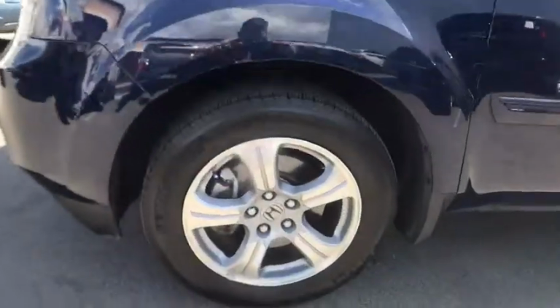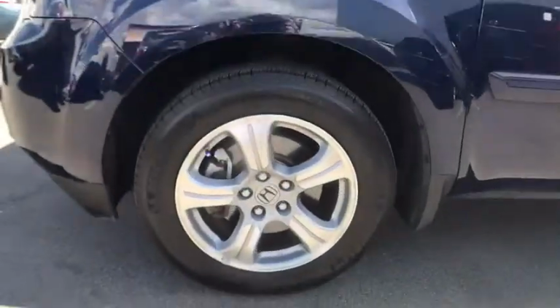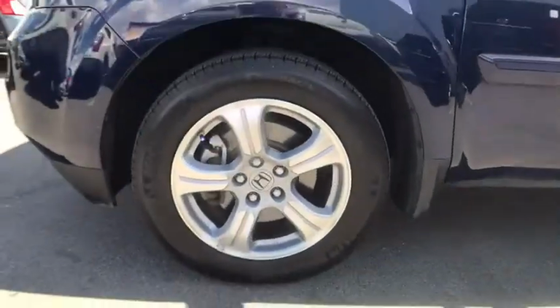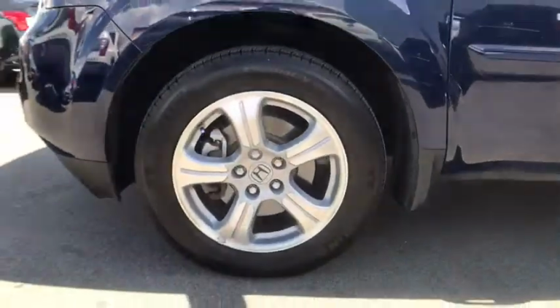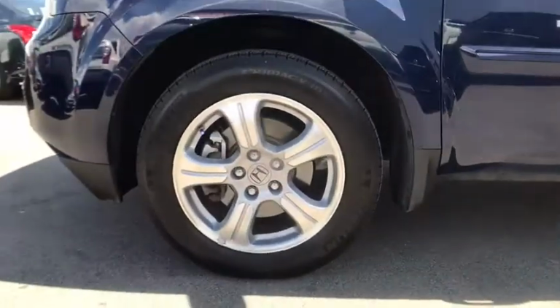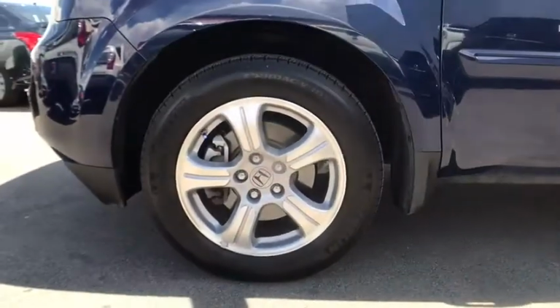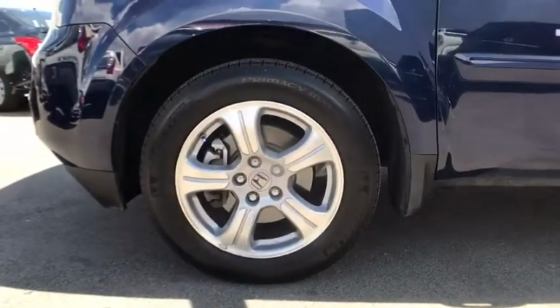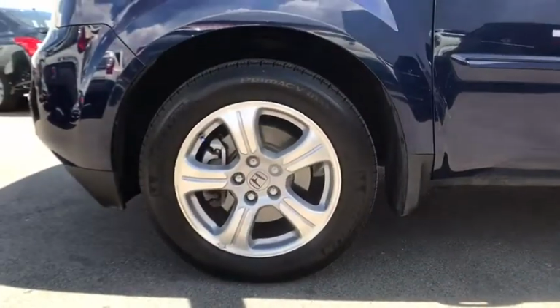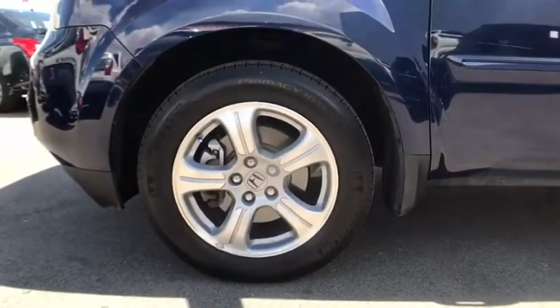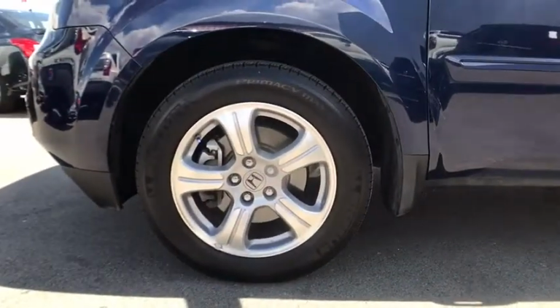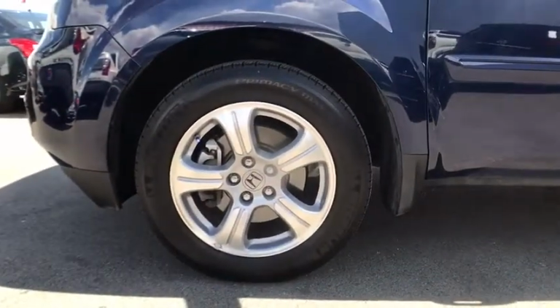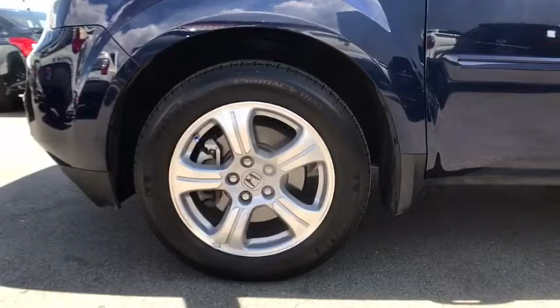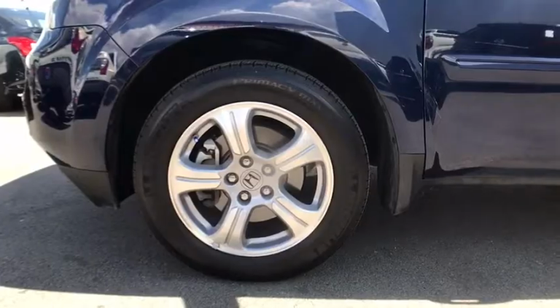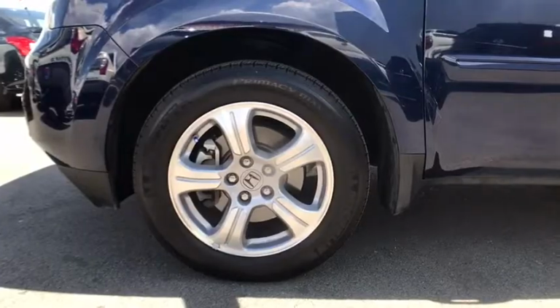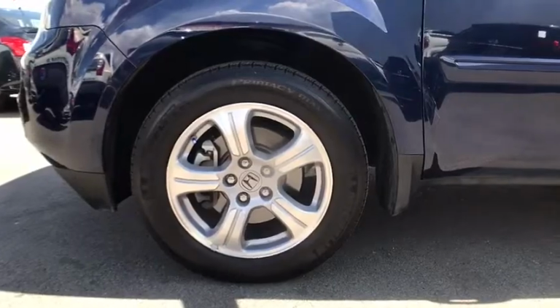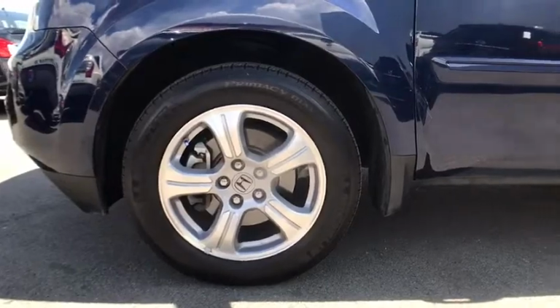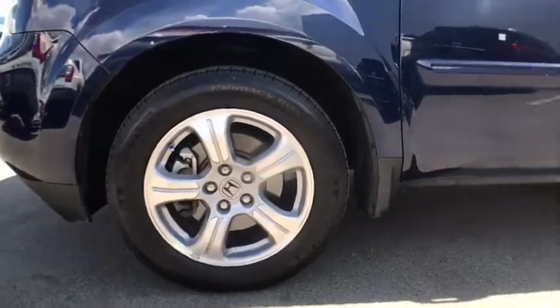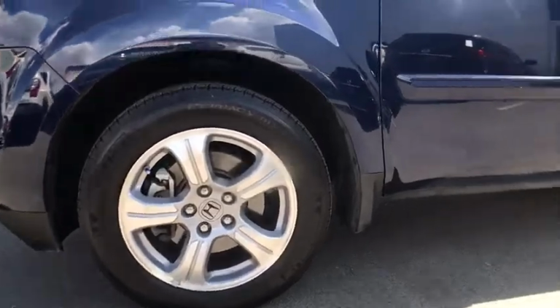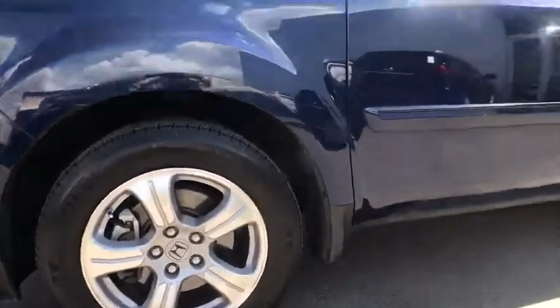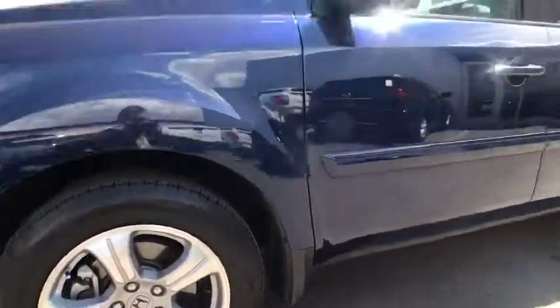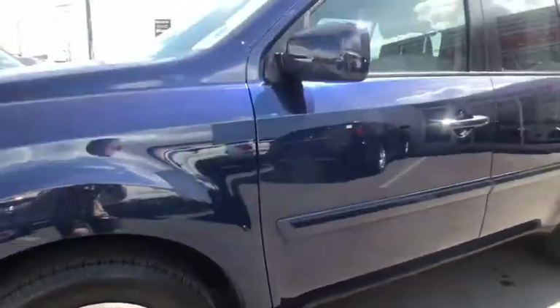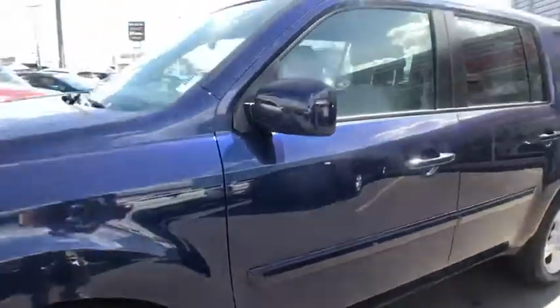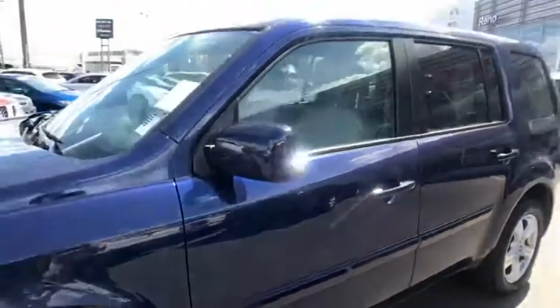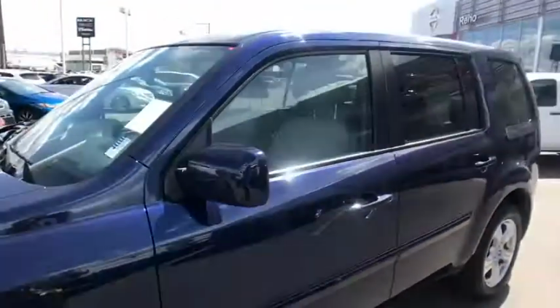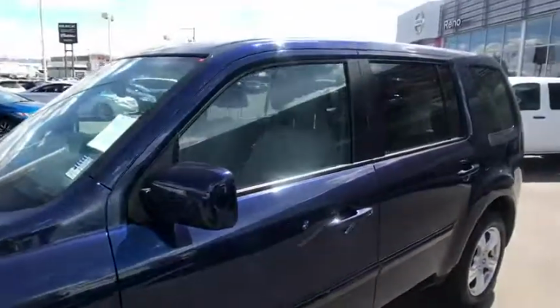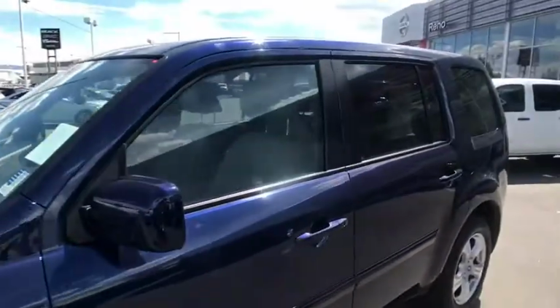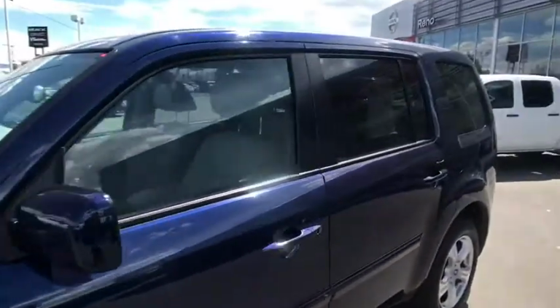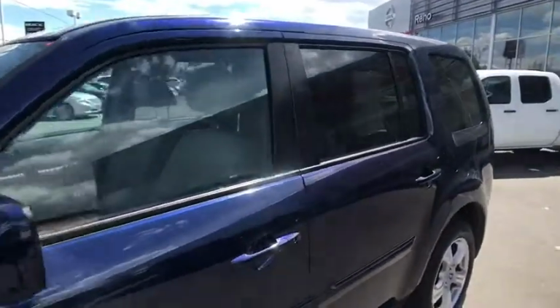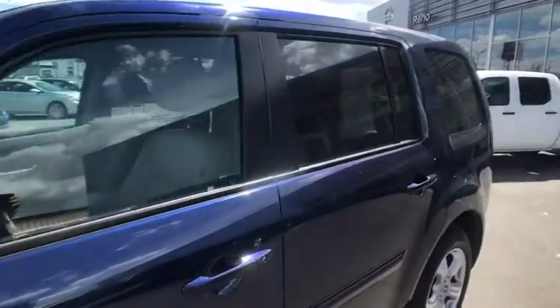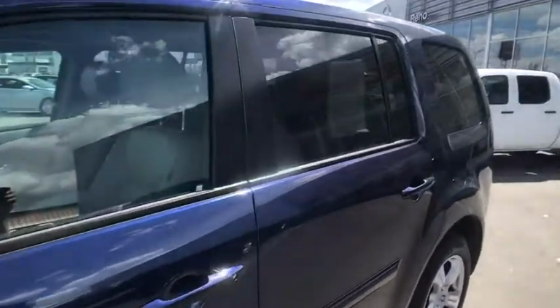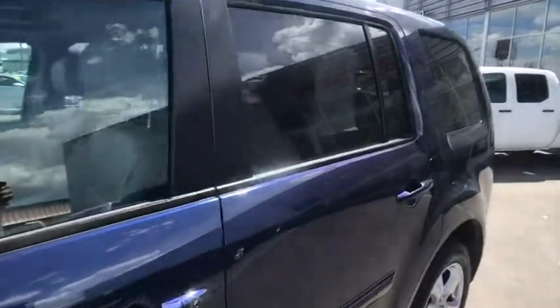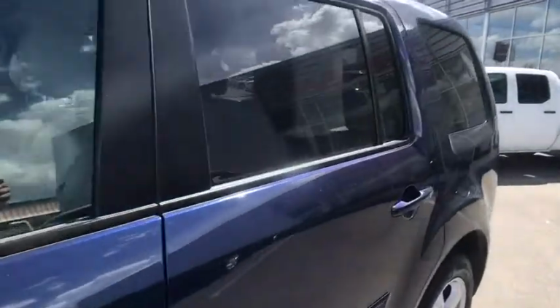This vehicle is Carfax certified one owner and qualifies for Carfax buyback guarantee.